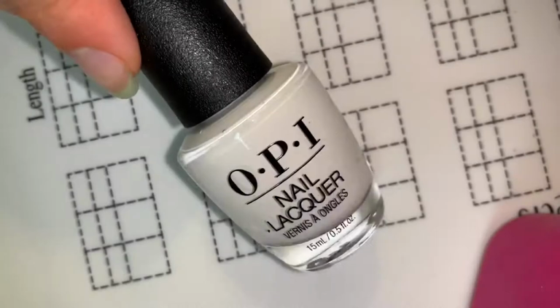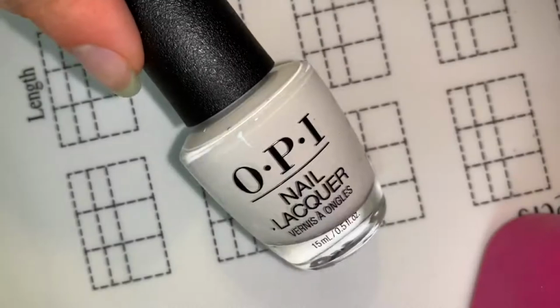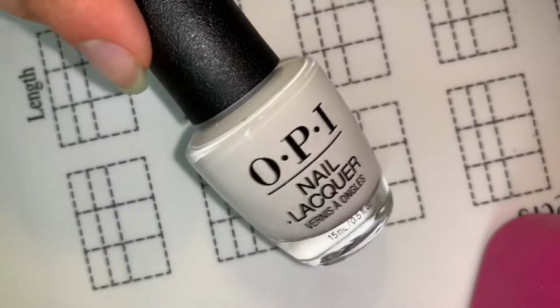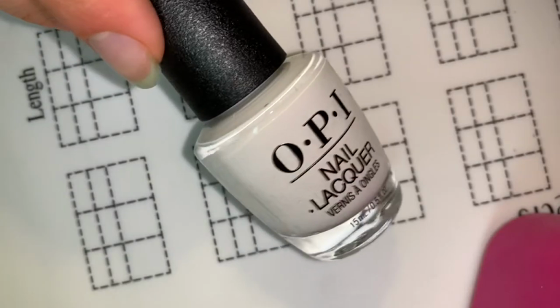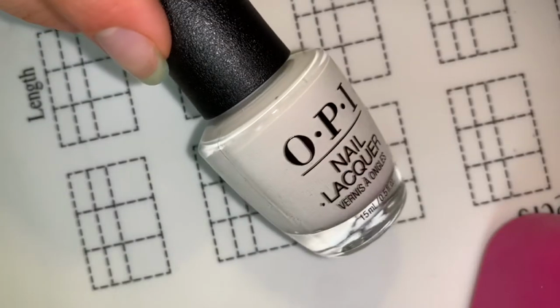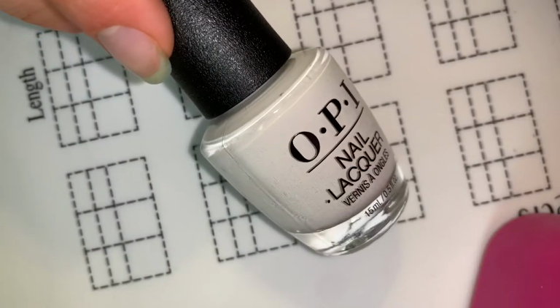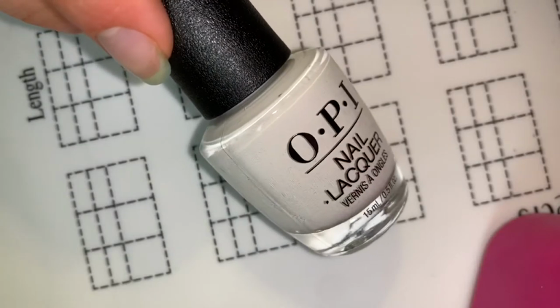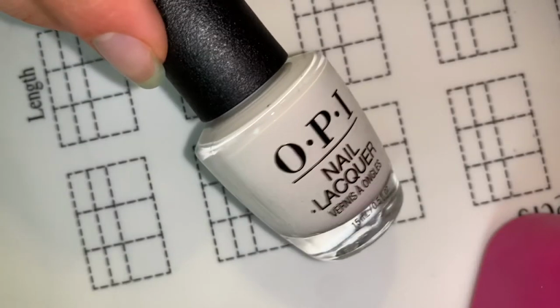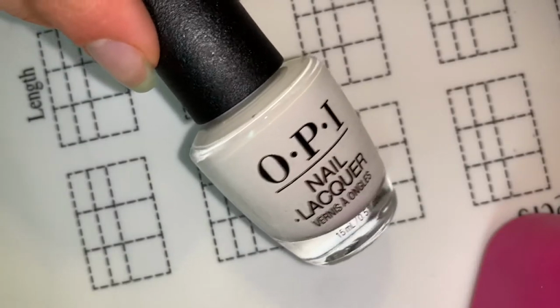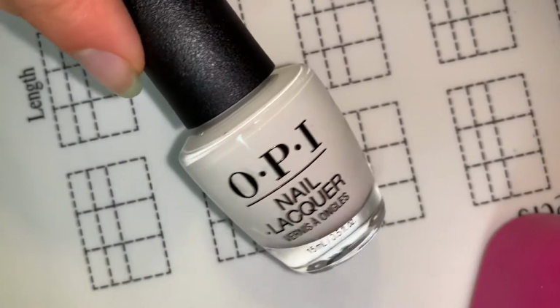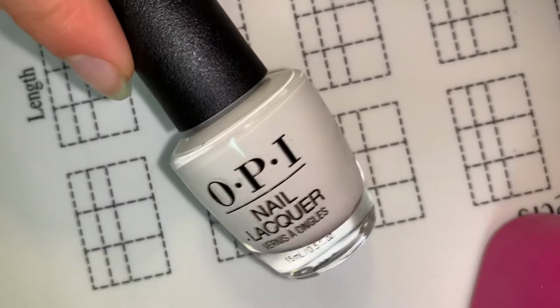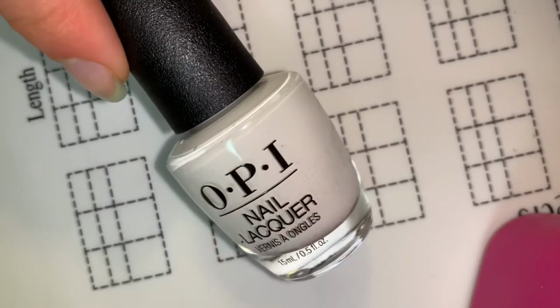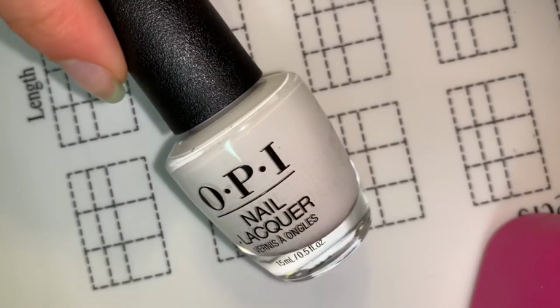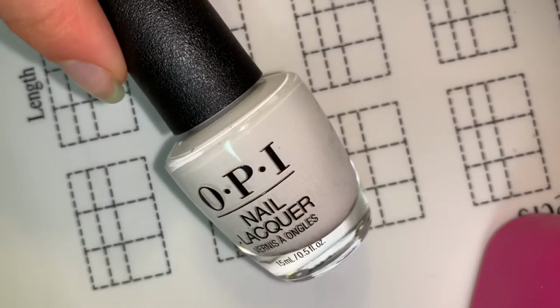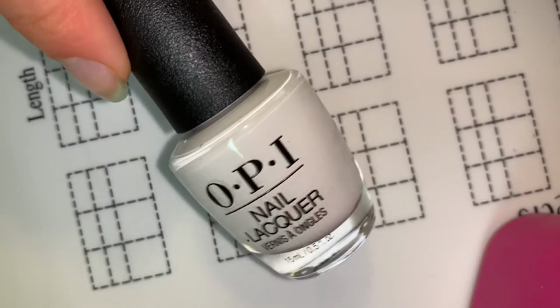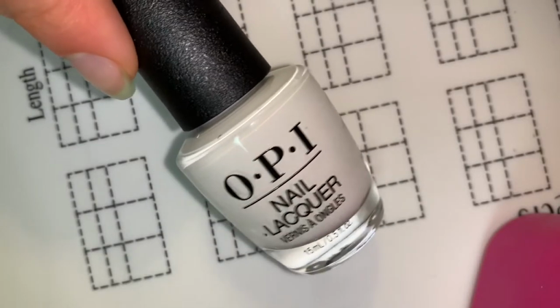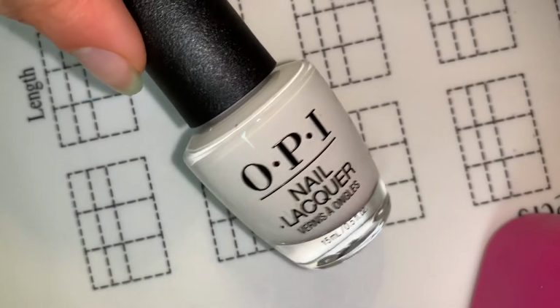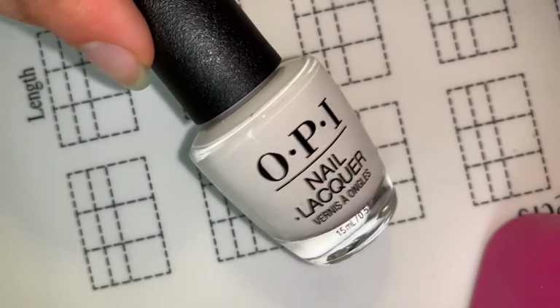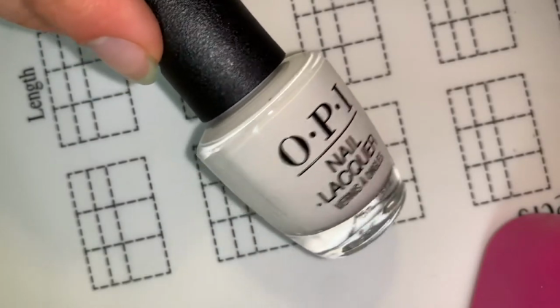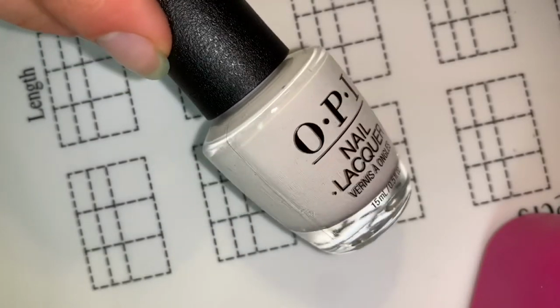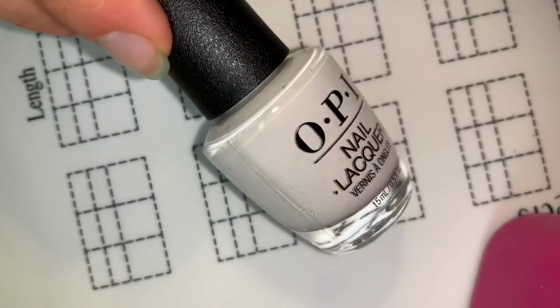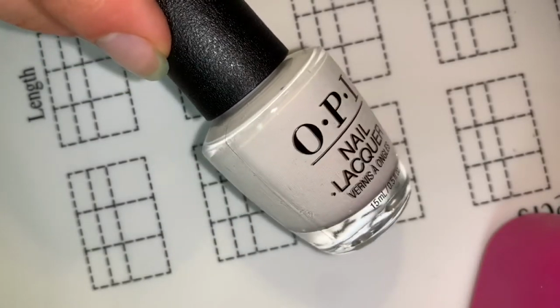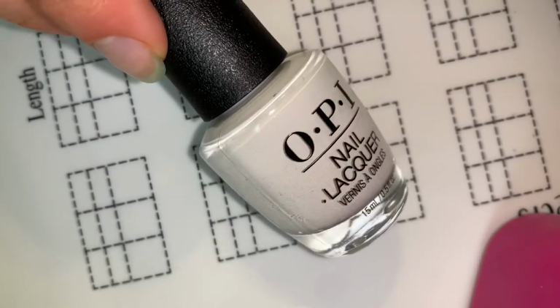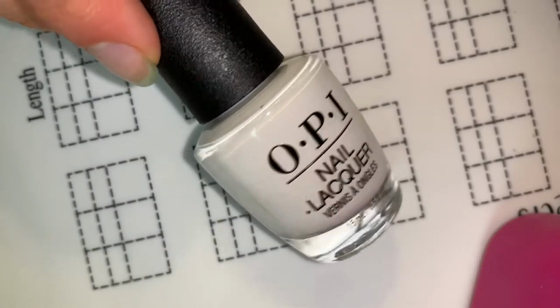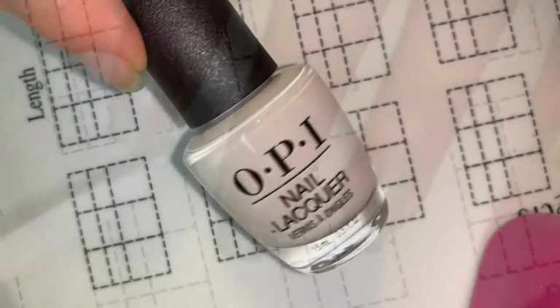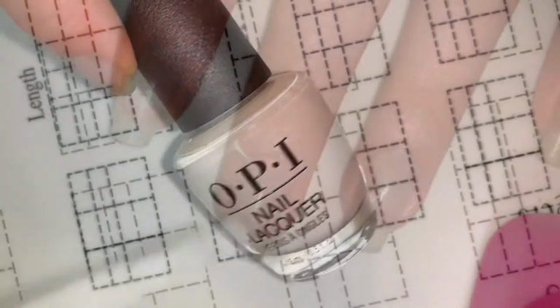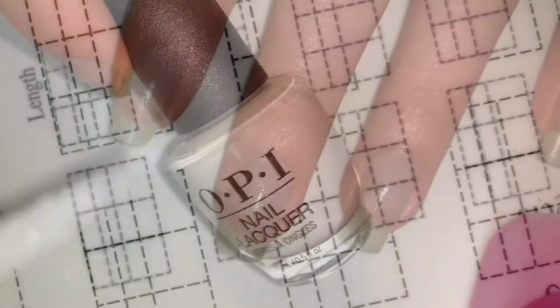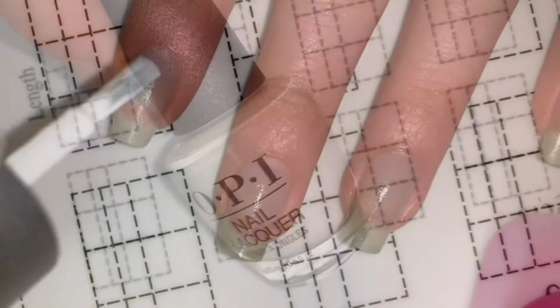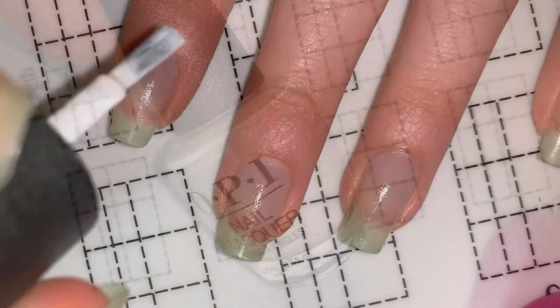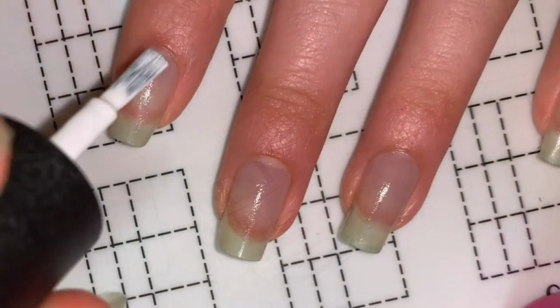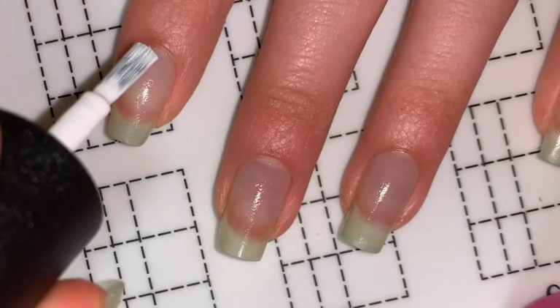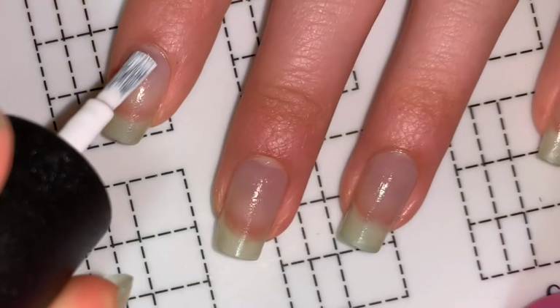Next, because I'm doing a gradient, I'm going to apply a white base so that the colors look more opaque.